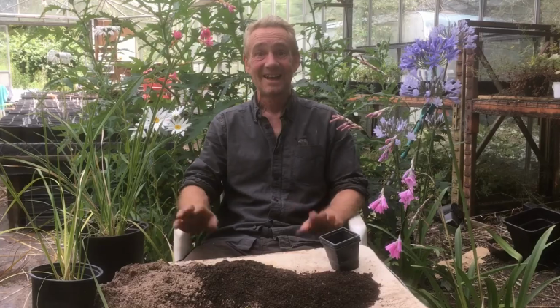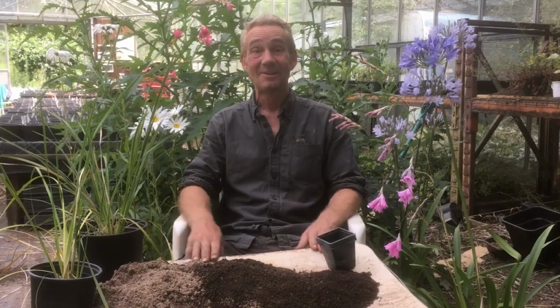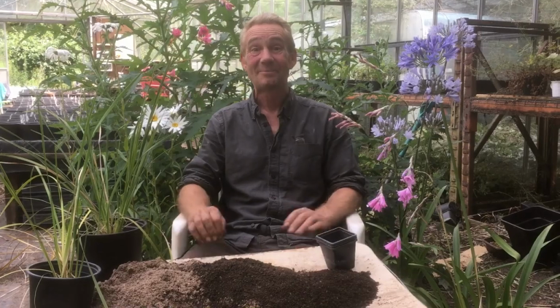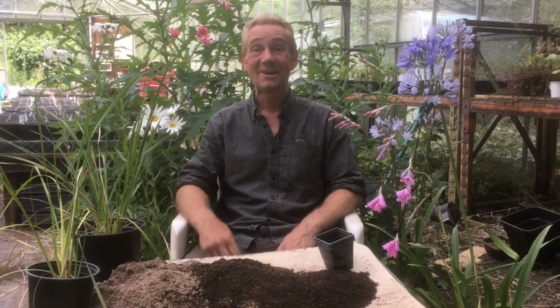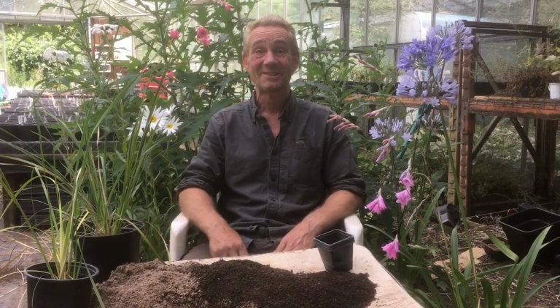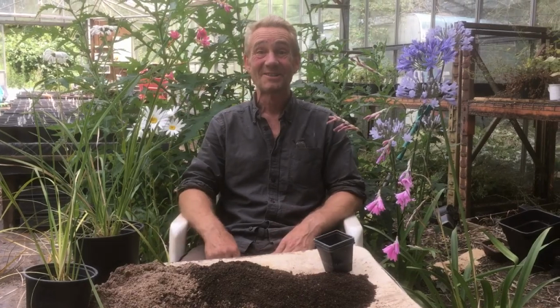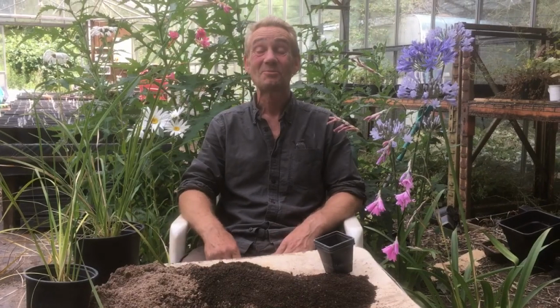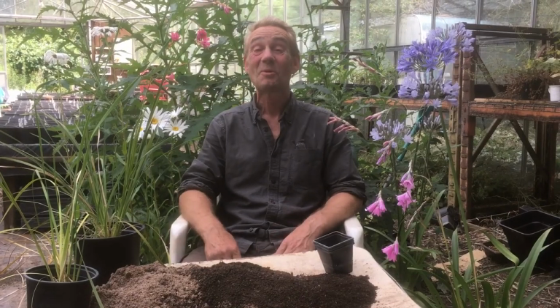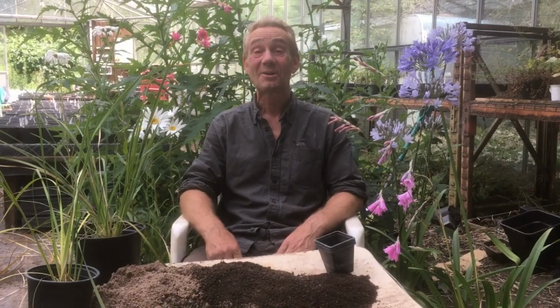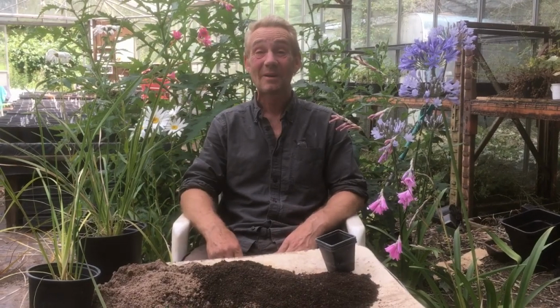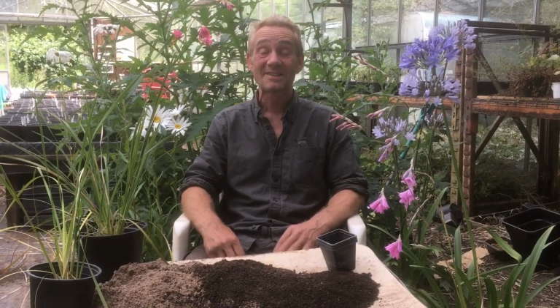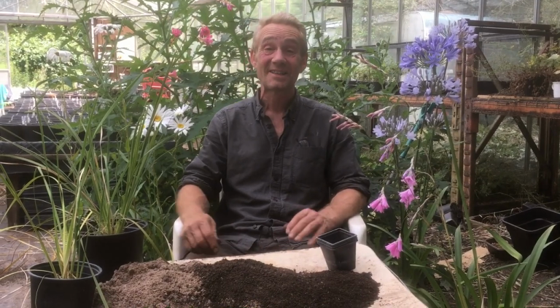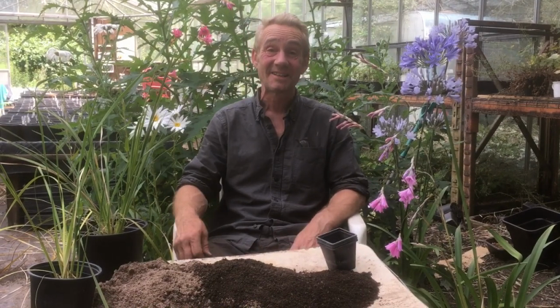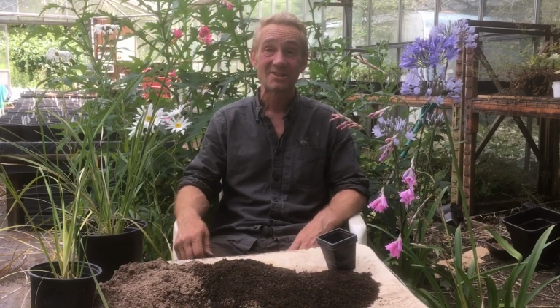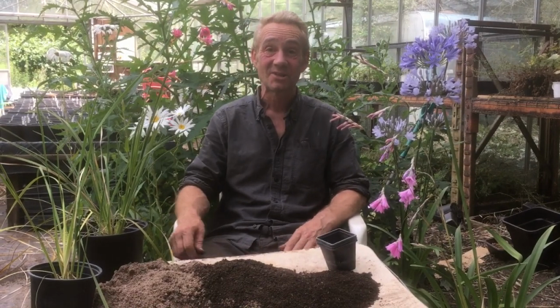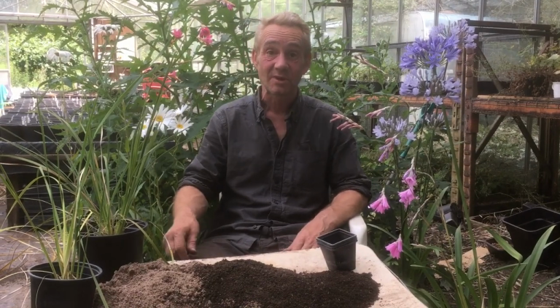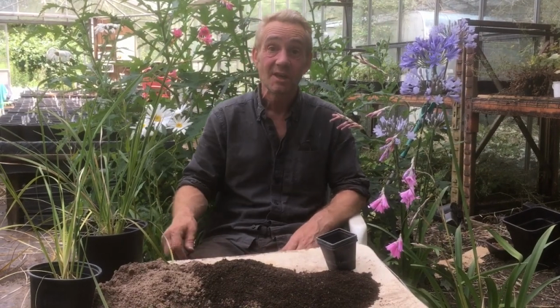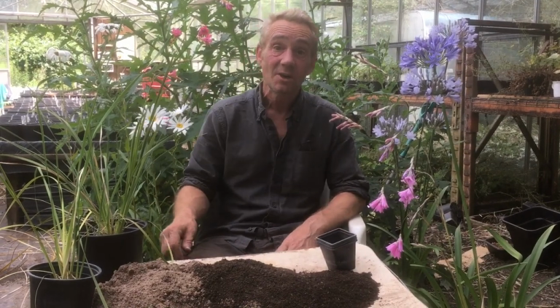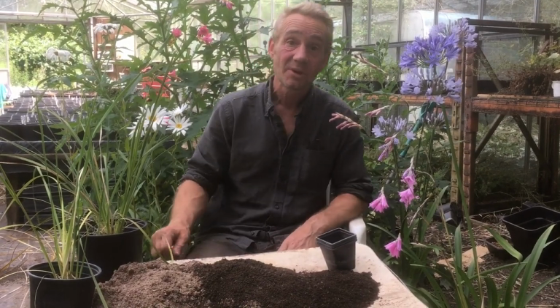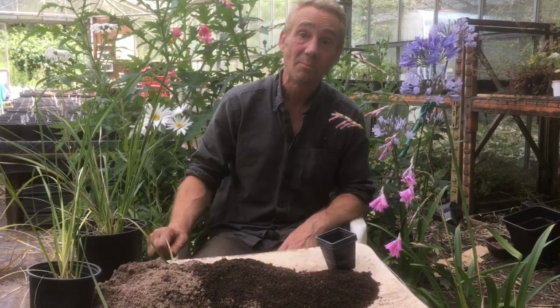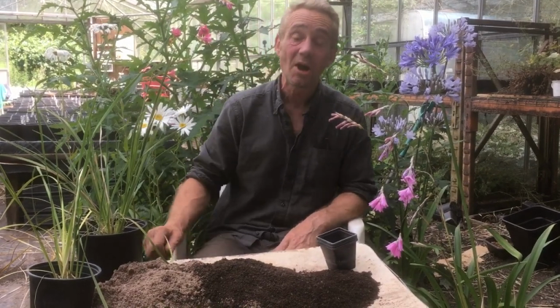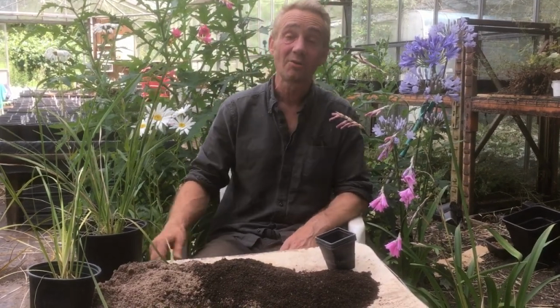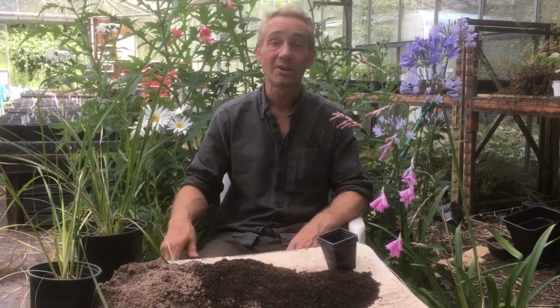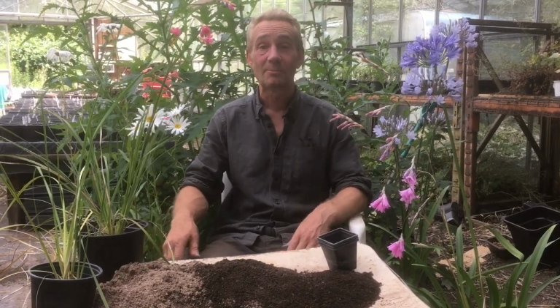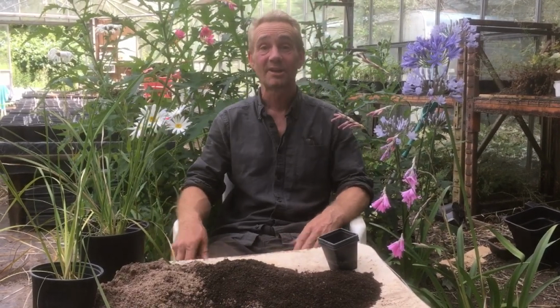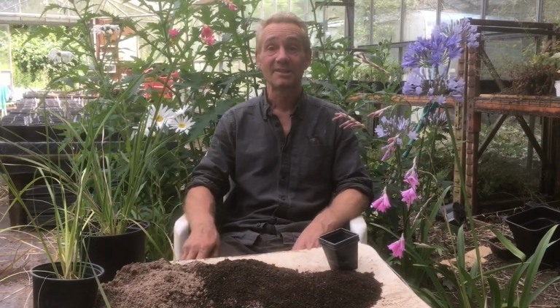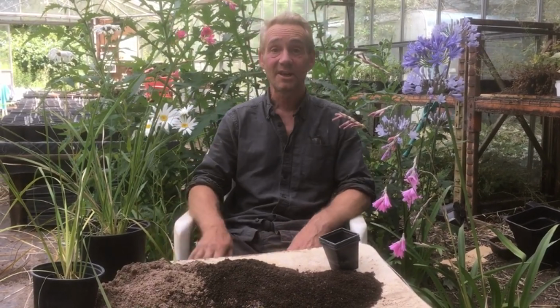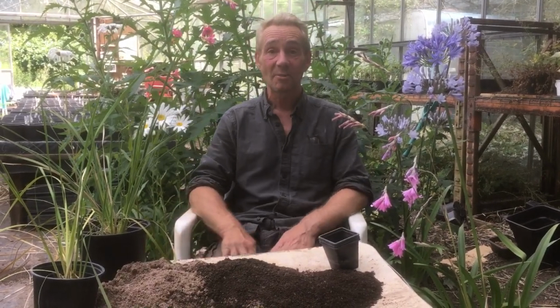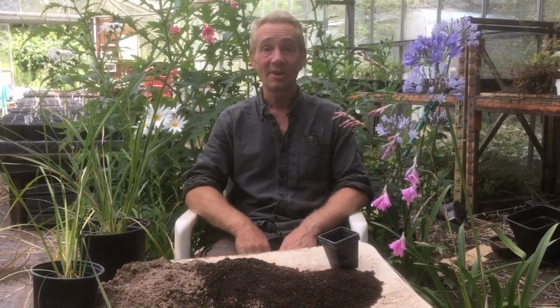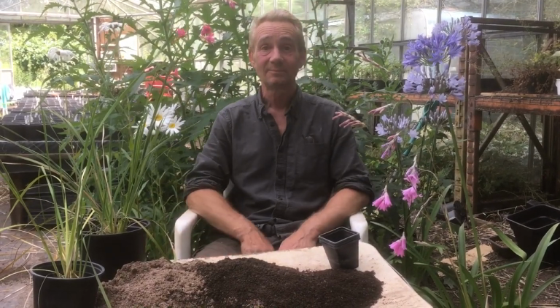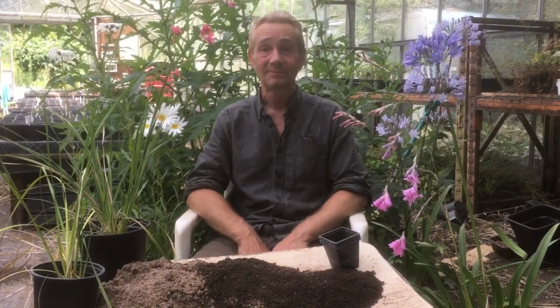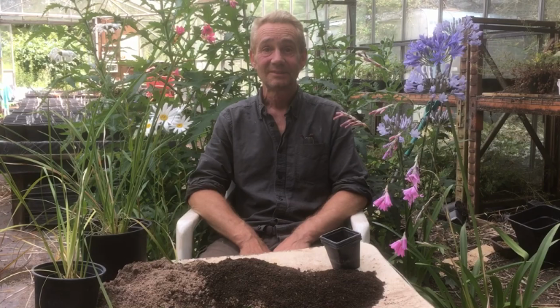Hello happy gardeners, welcome back to Stinky Ditch Nursery. We've got Marla on camera again. Say hello Marla. Hi.